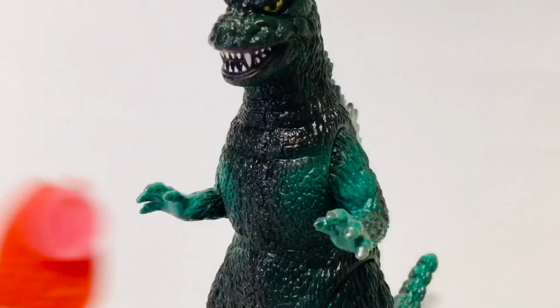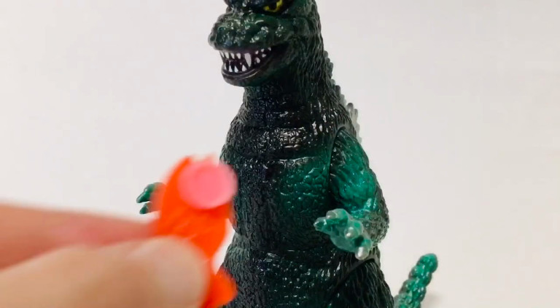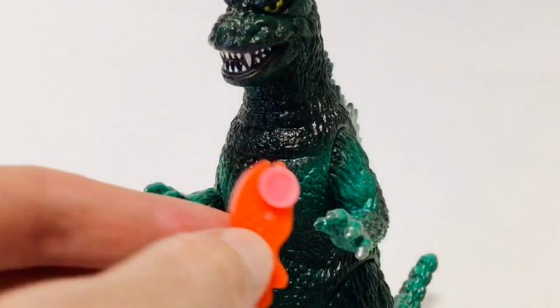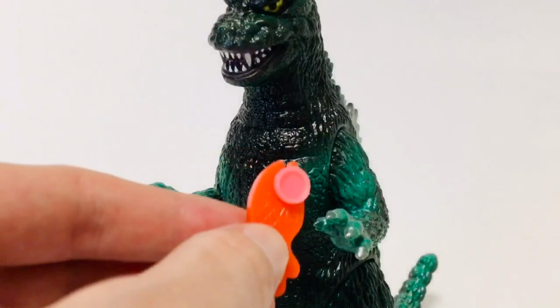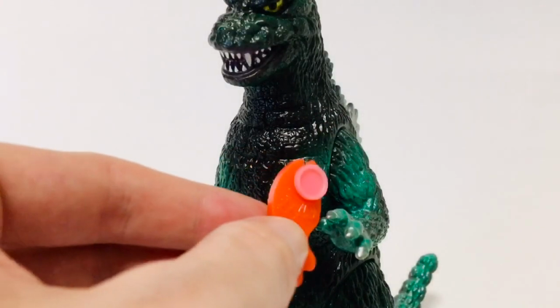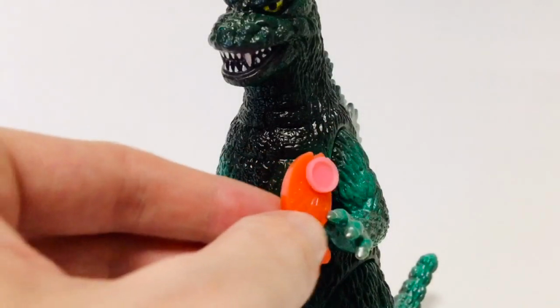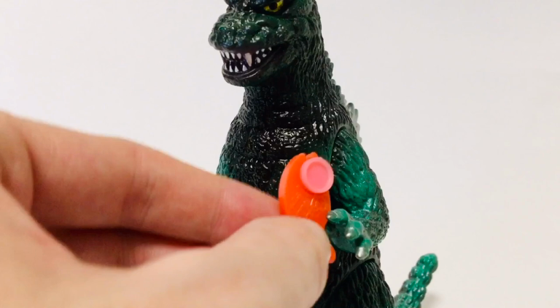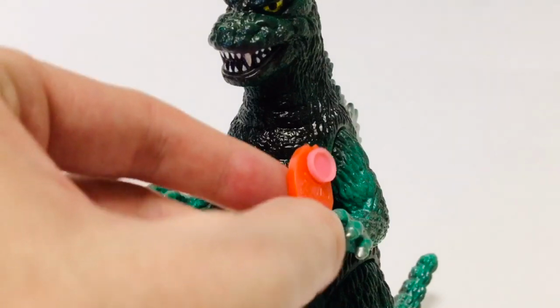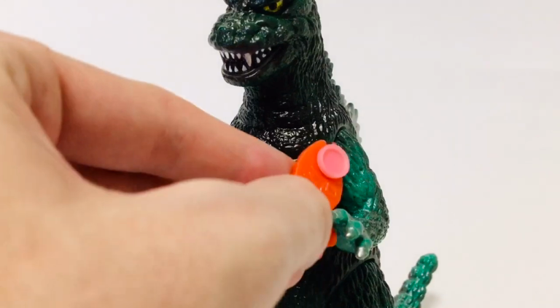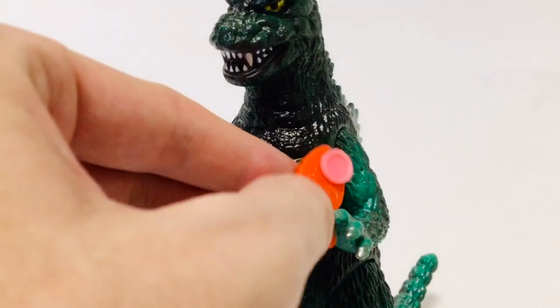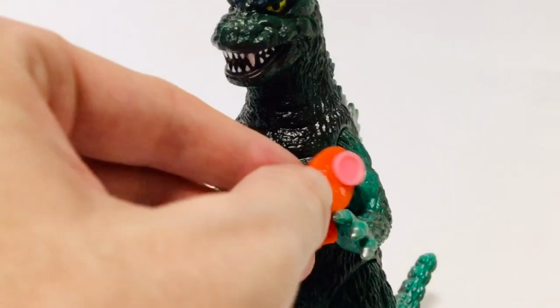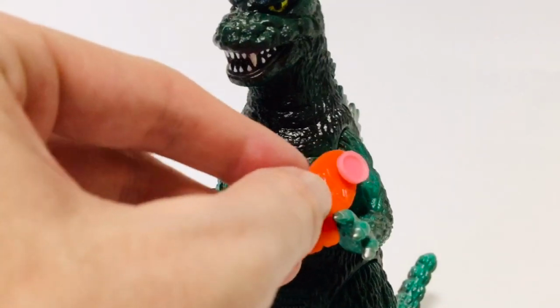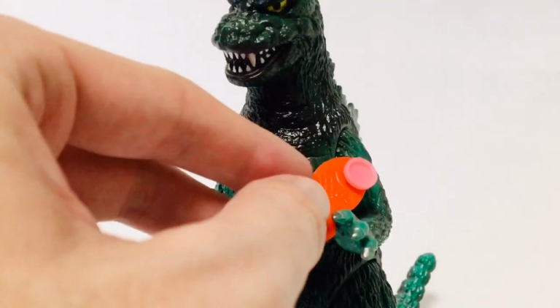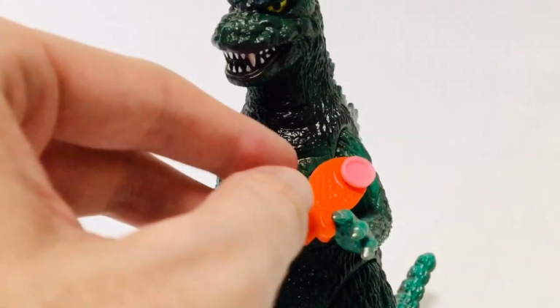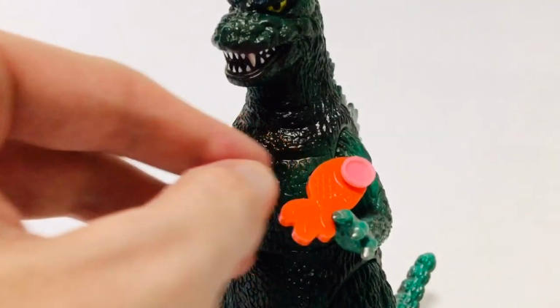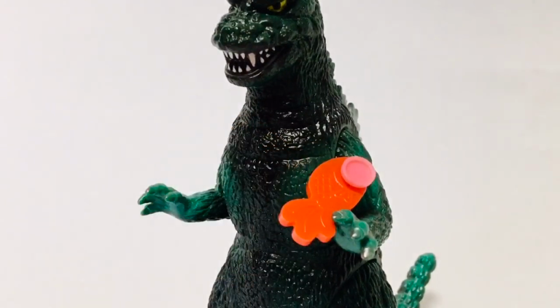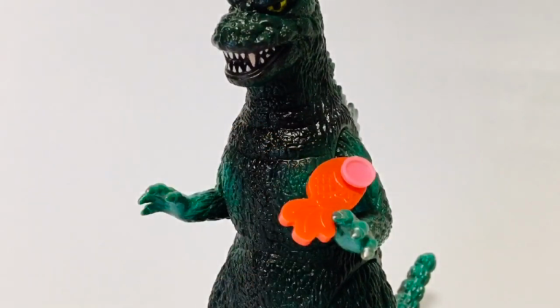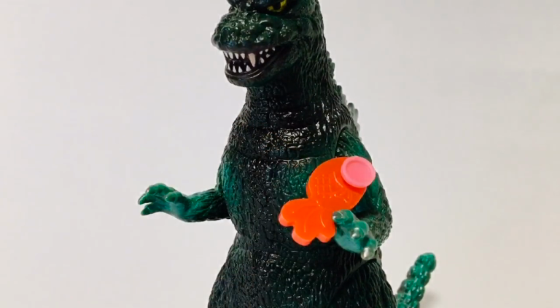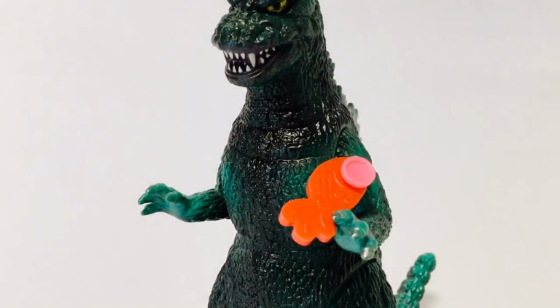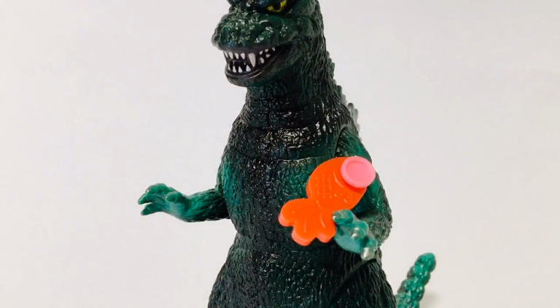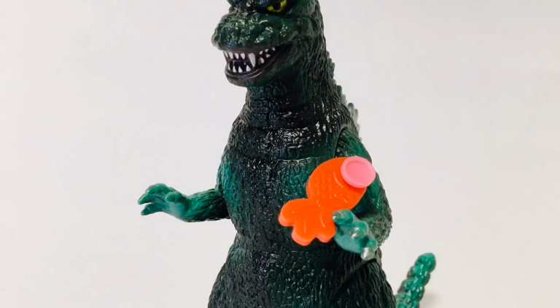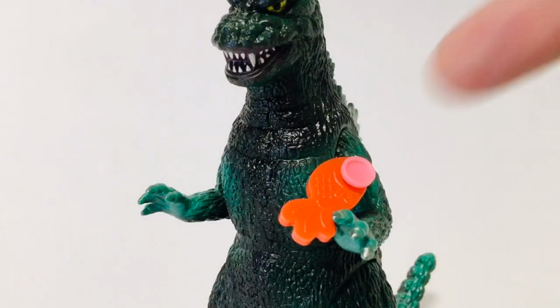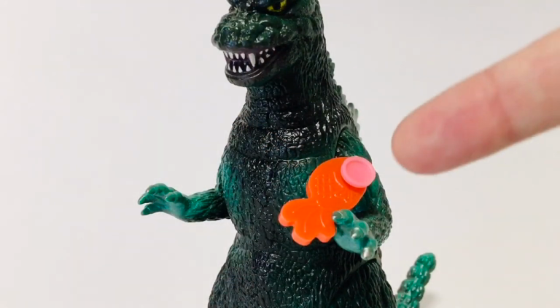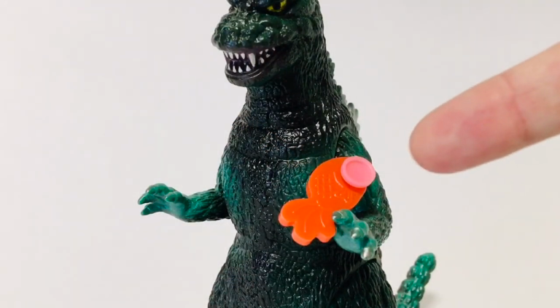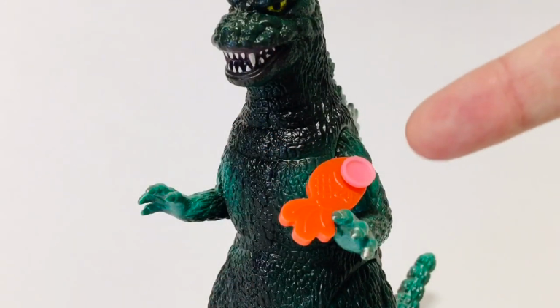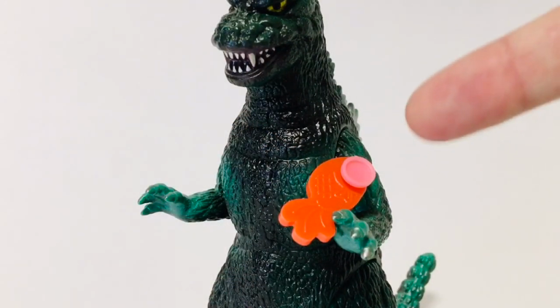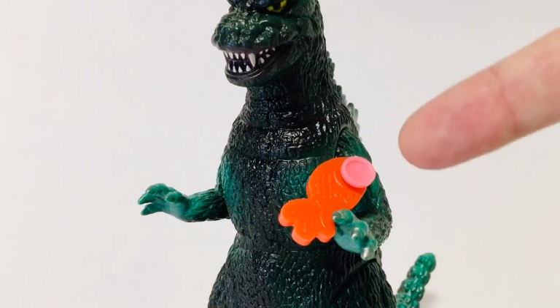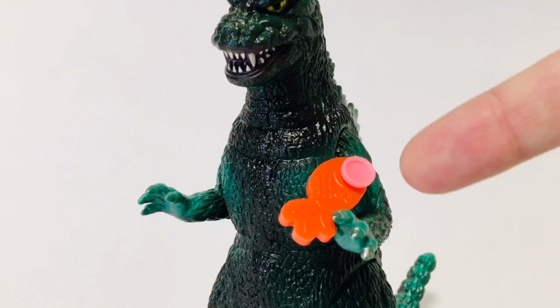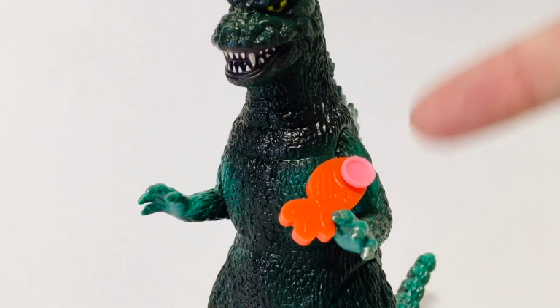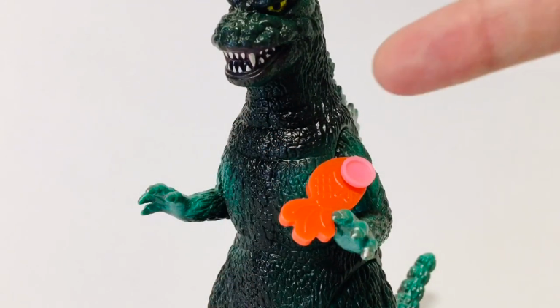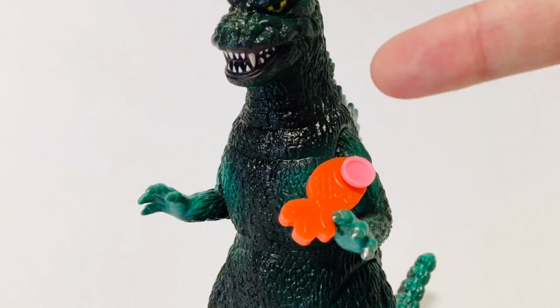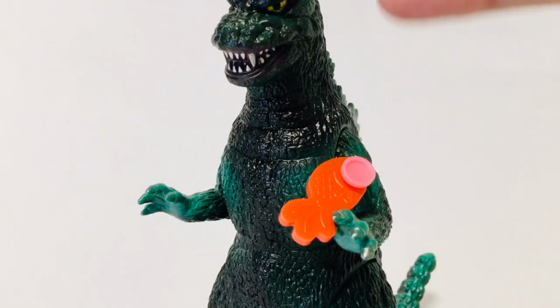Here's a snack for you Godzilla, in case you get hungry — you like fish right? Don't you eat tuna?